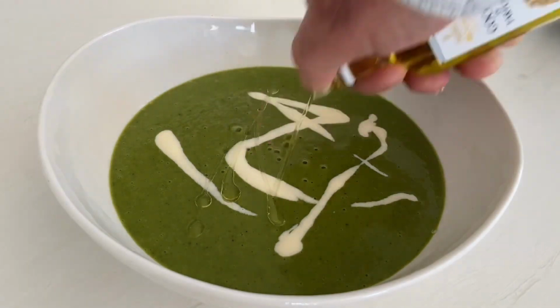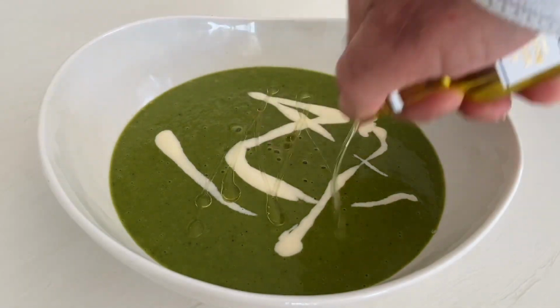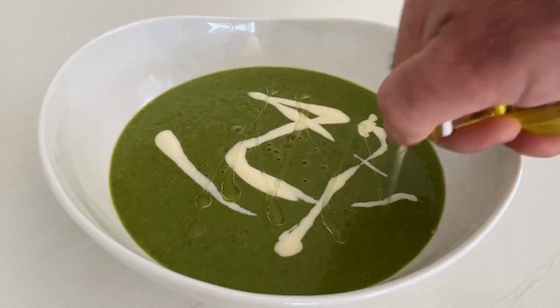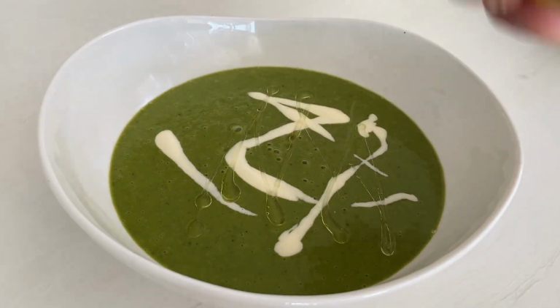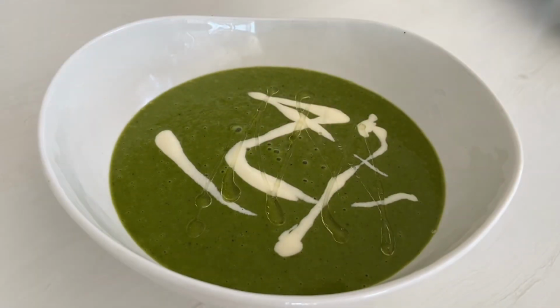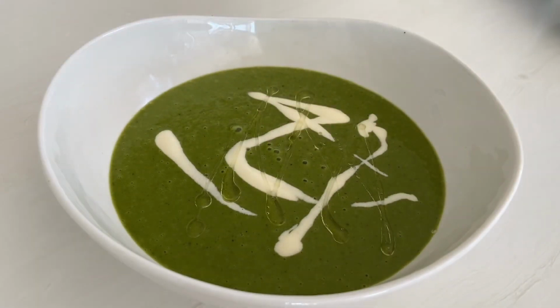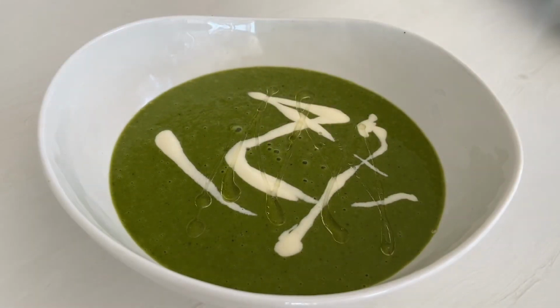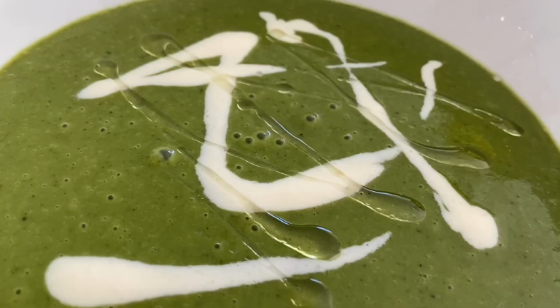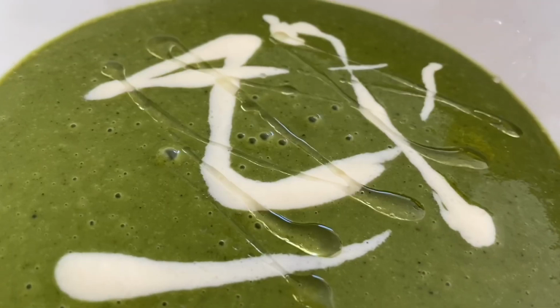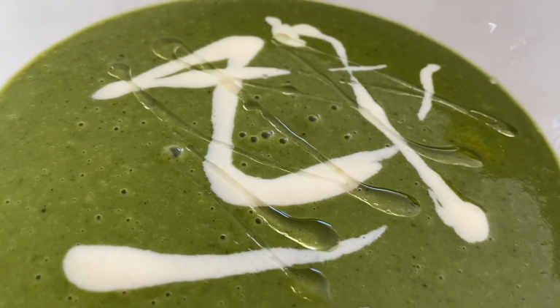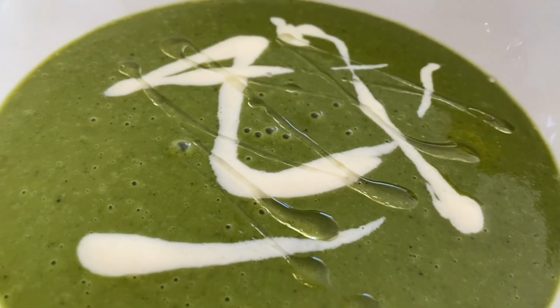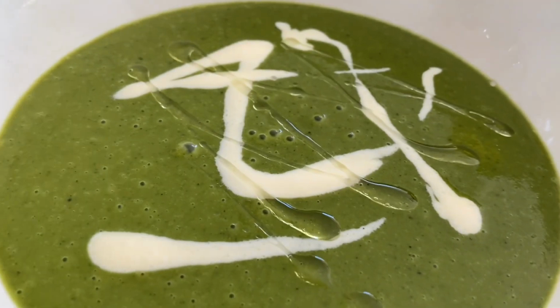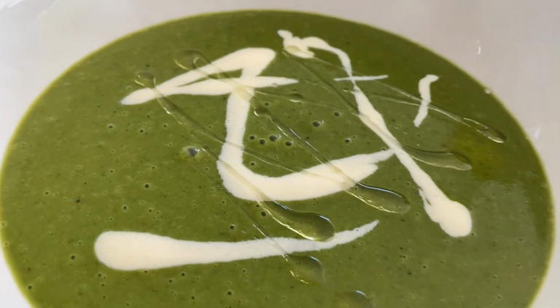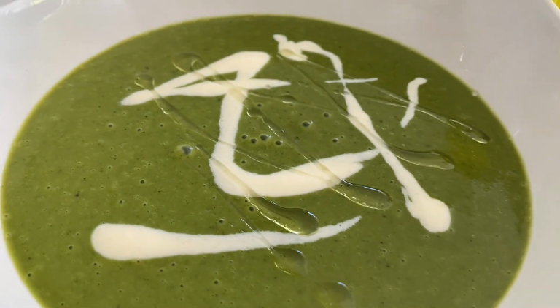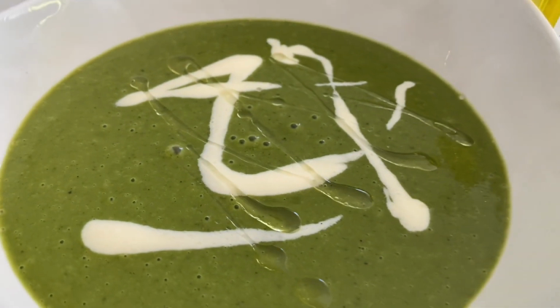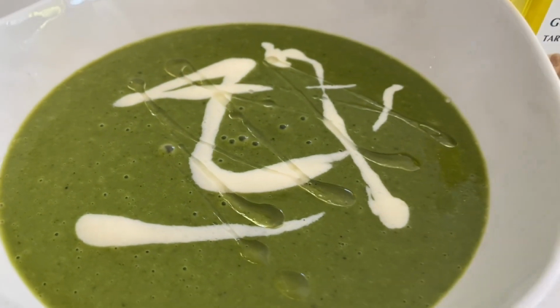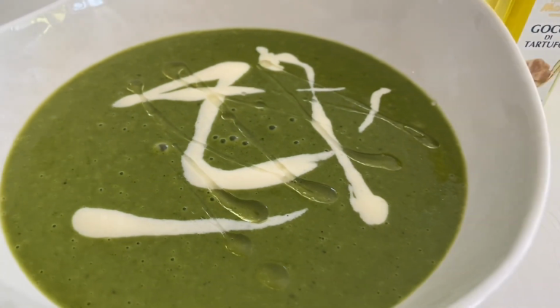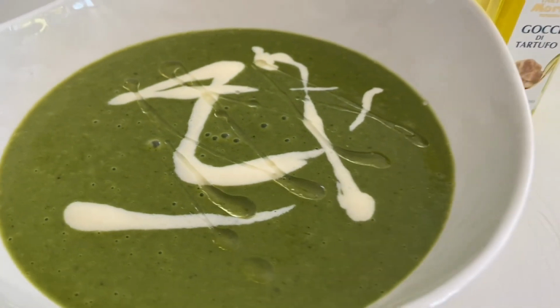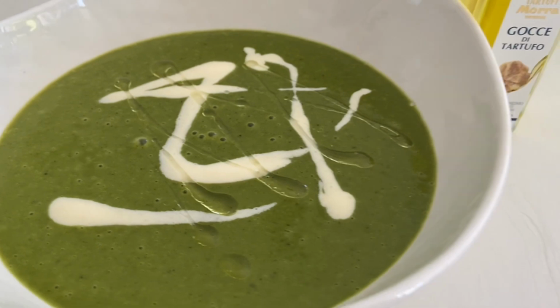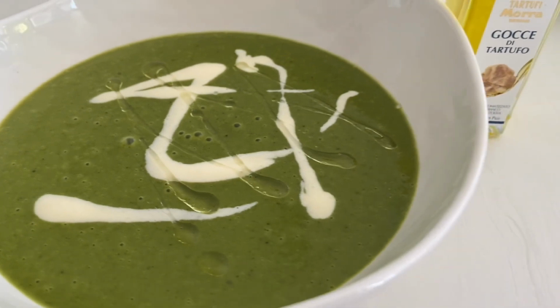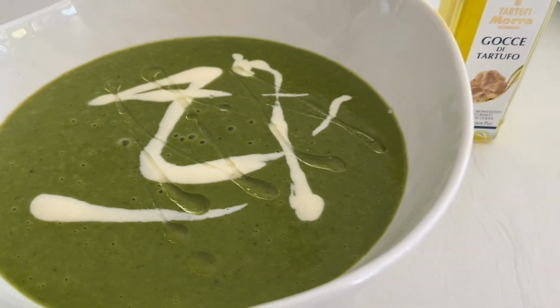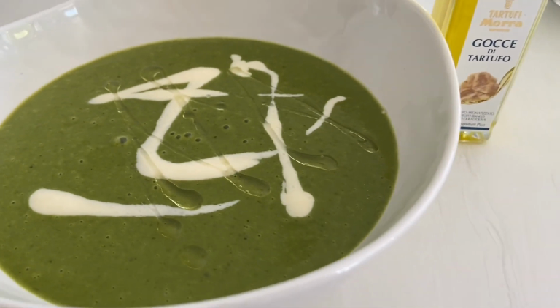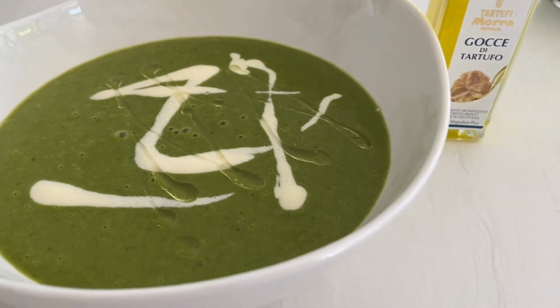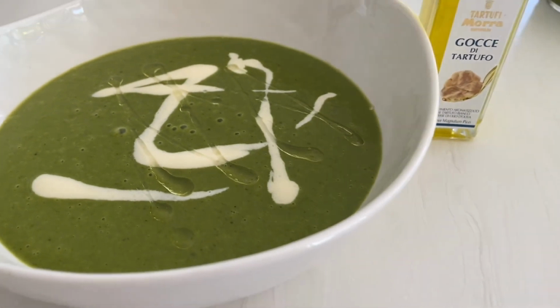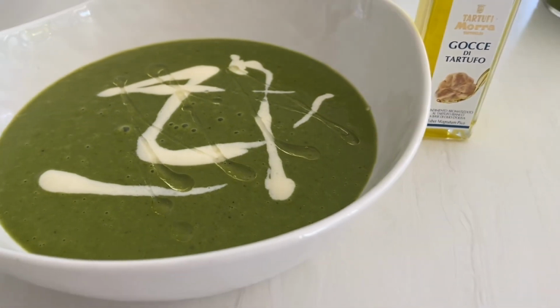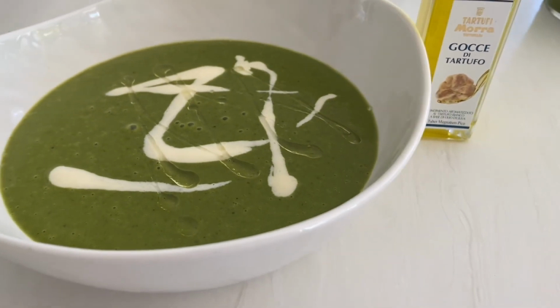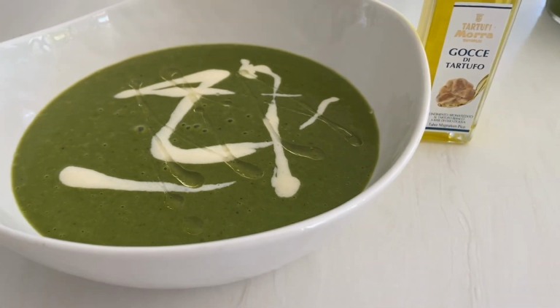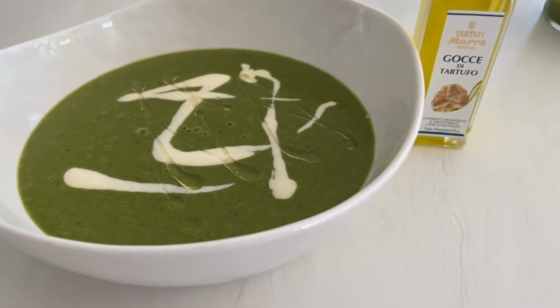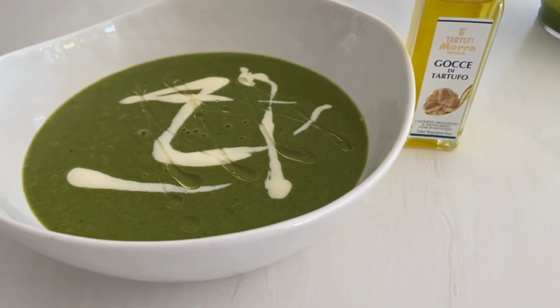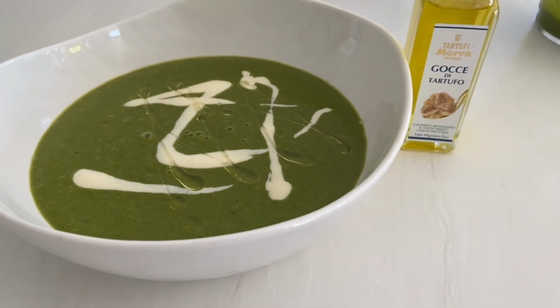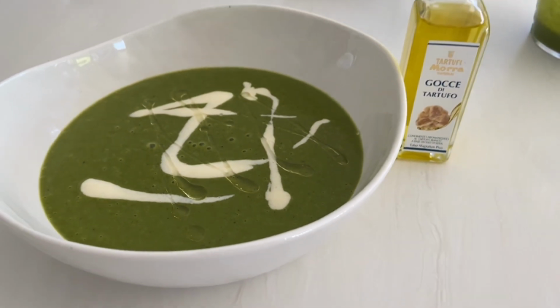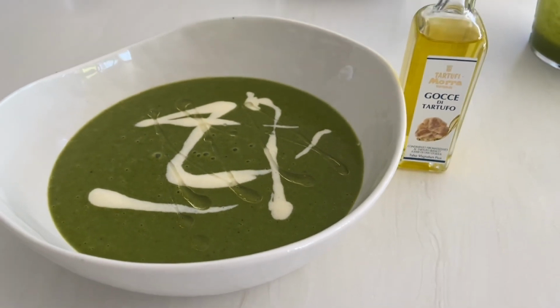If you wanted to make it really decadent, you could add a little white truffle oil on top just to drizzle.